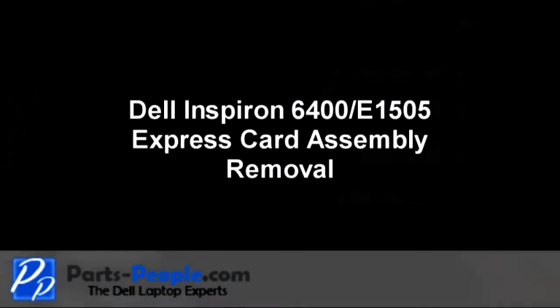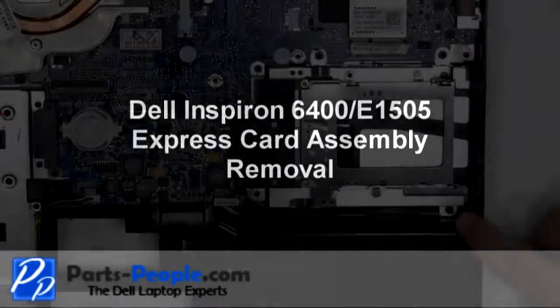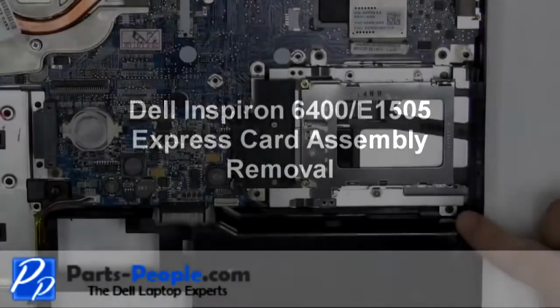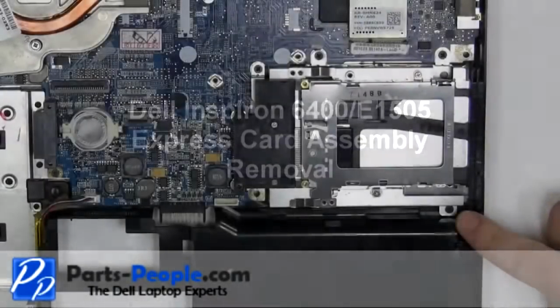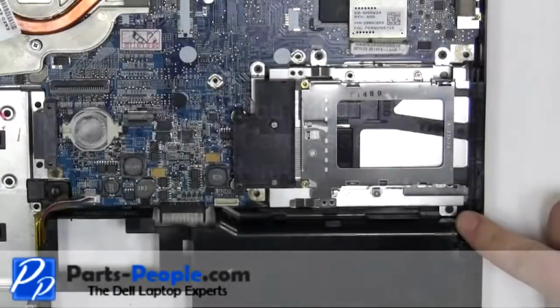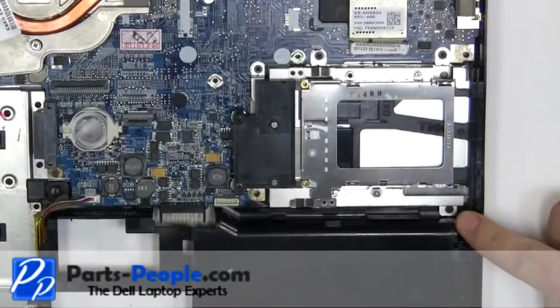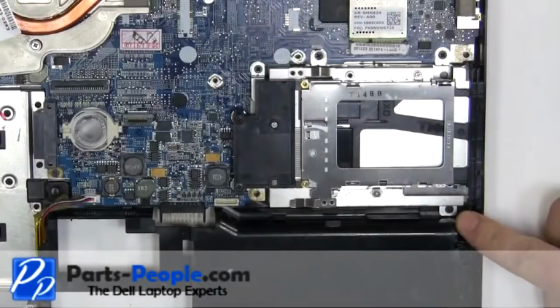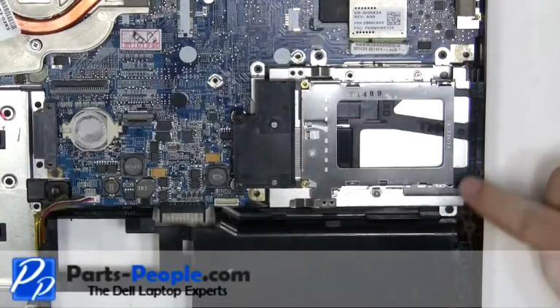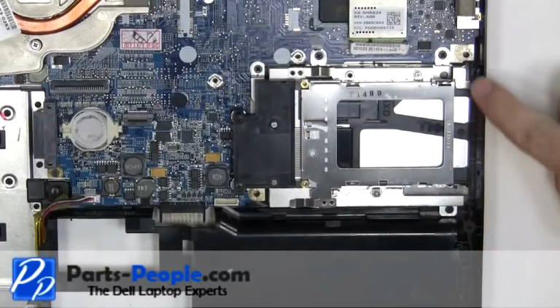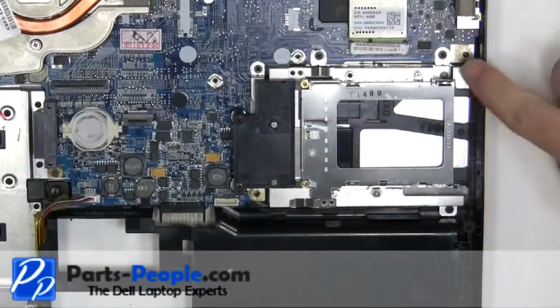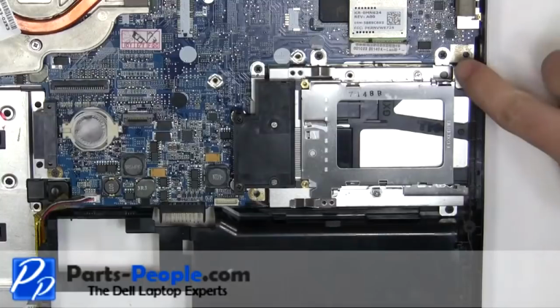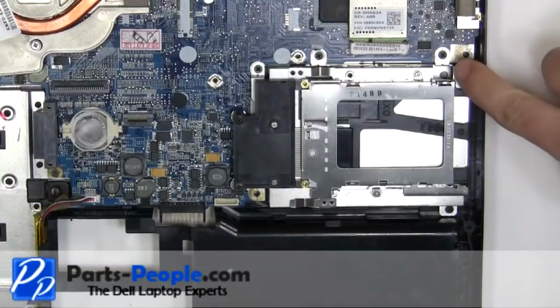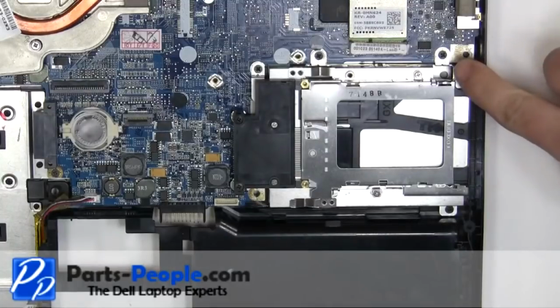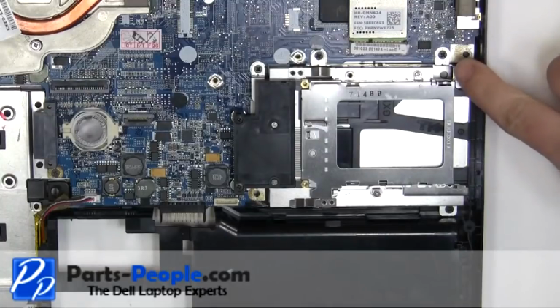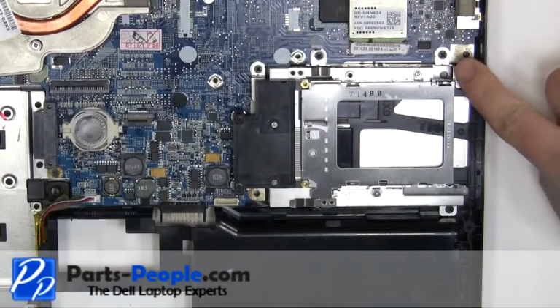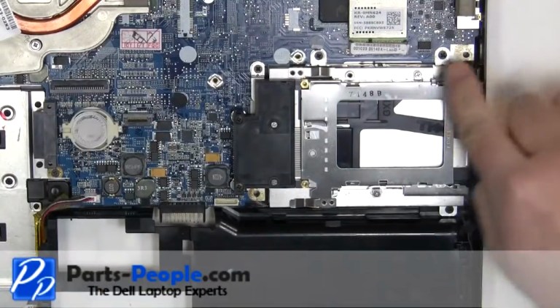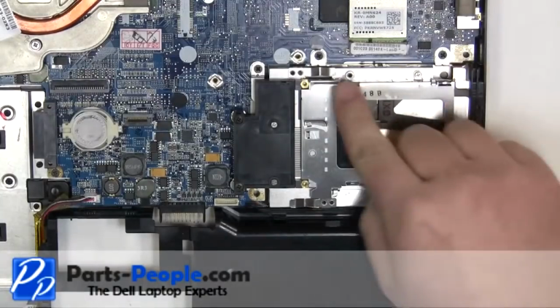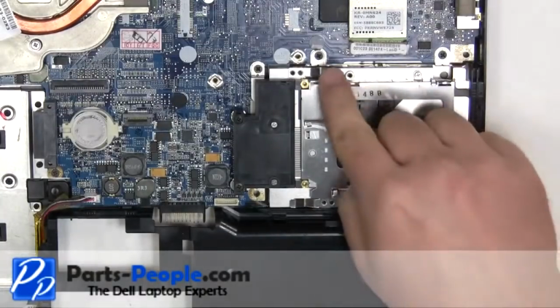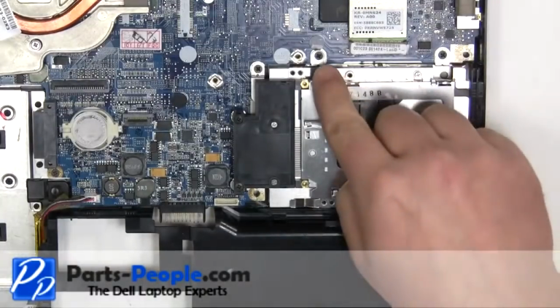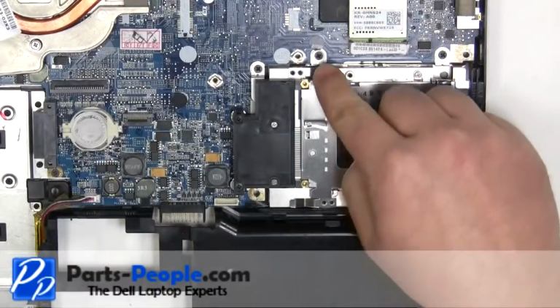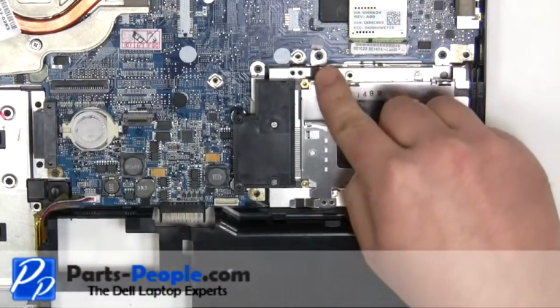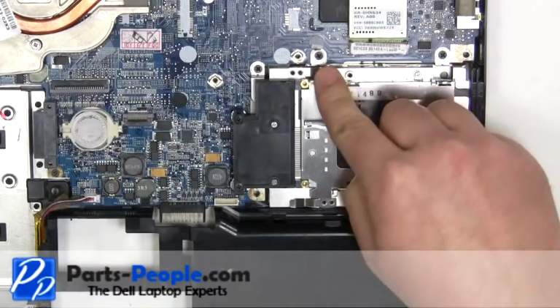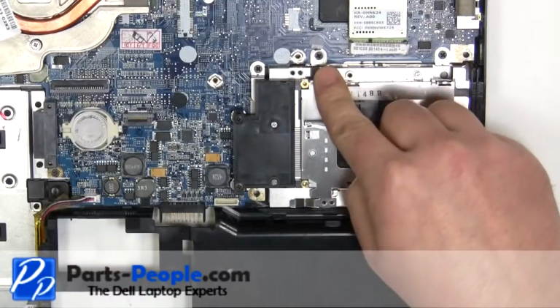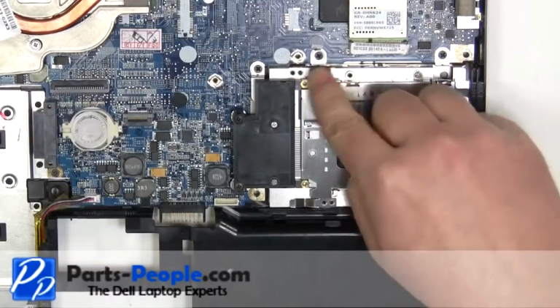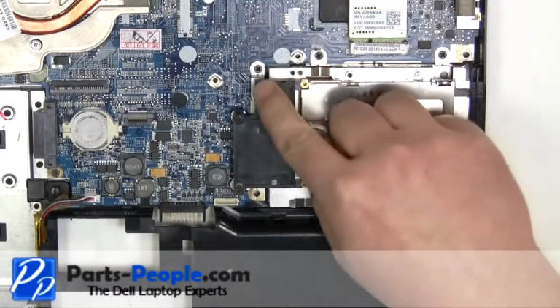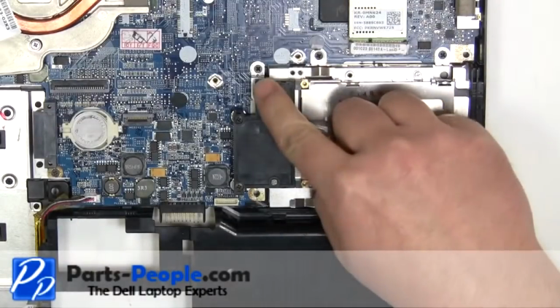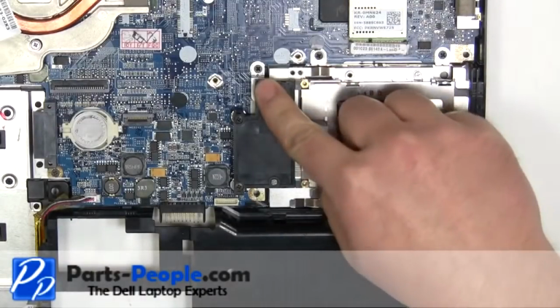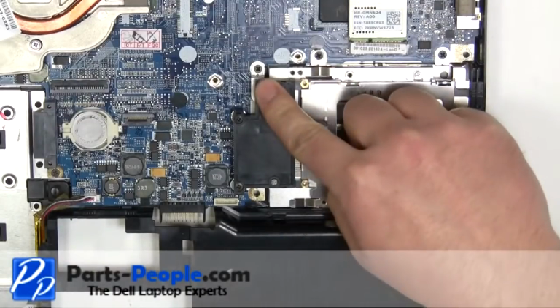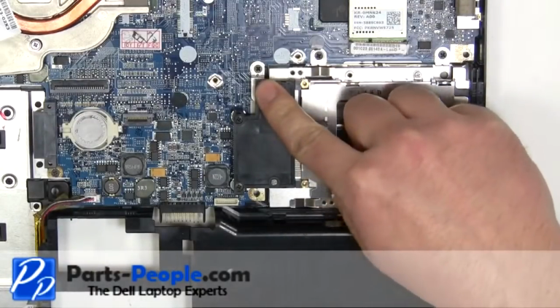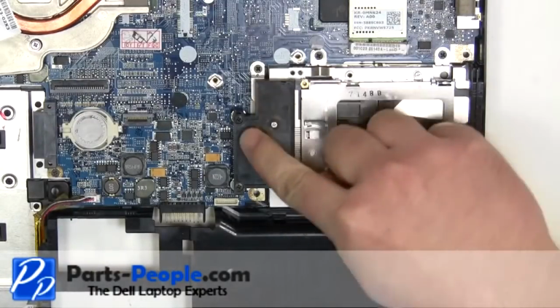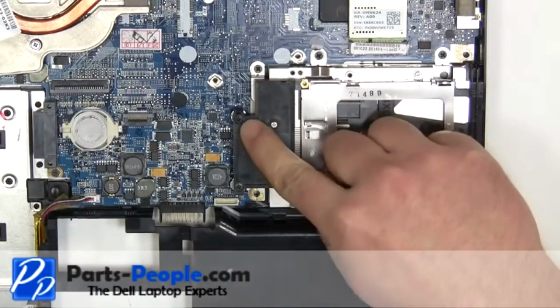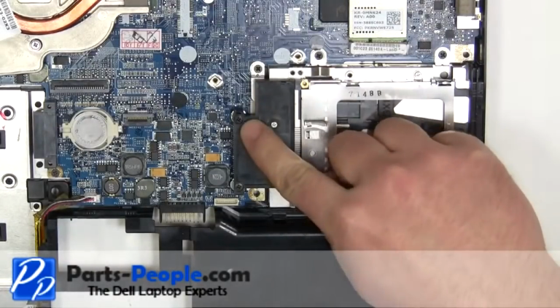Remove the six 2.5mm x 5mm screws. Unplug the touchpad.